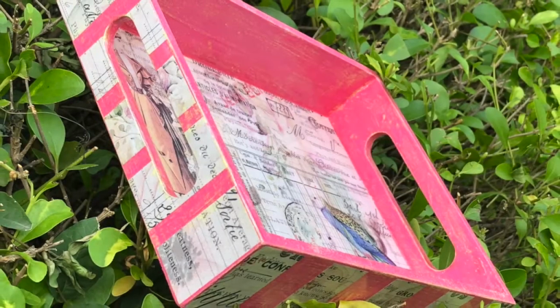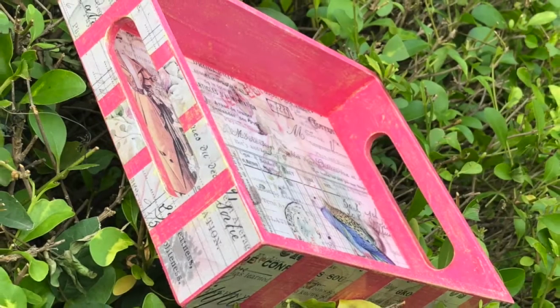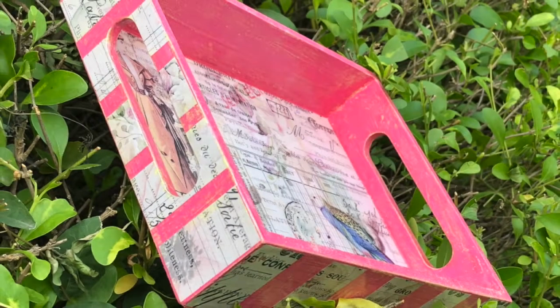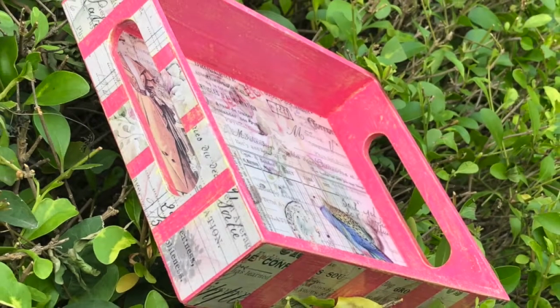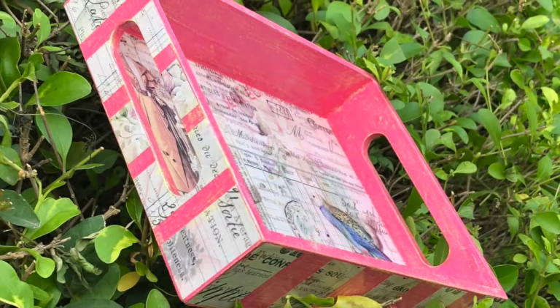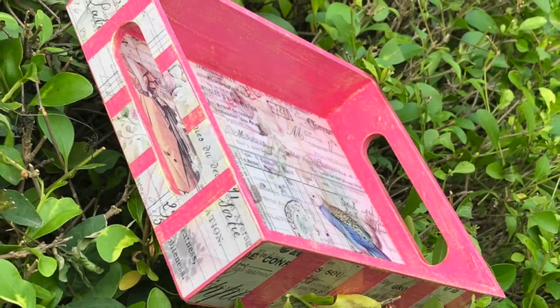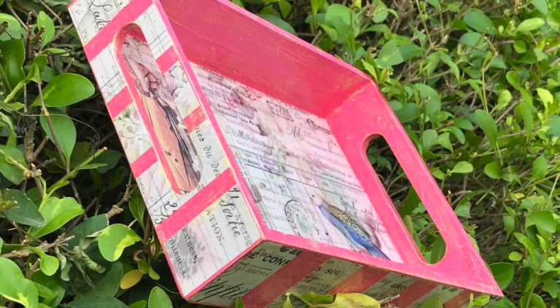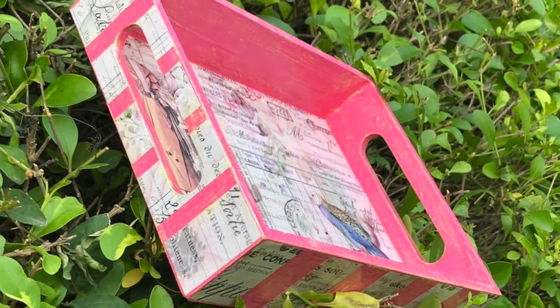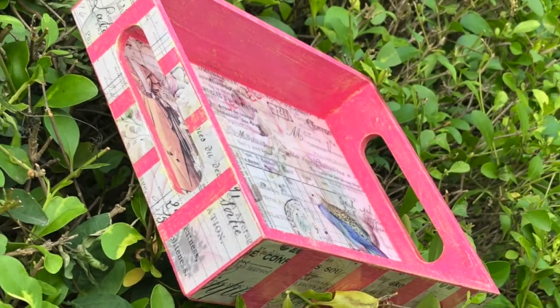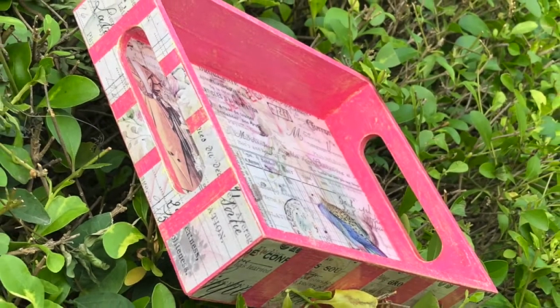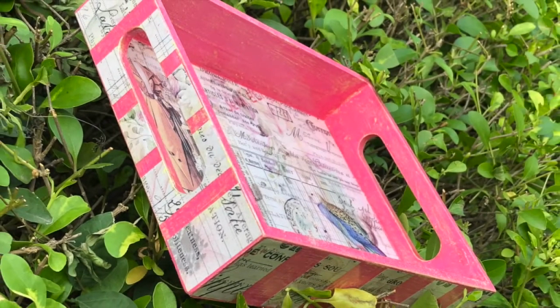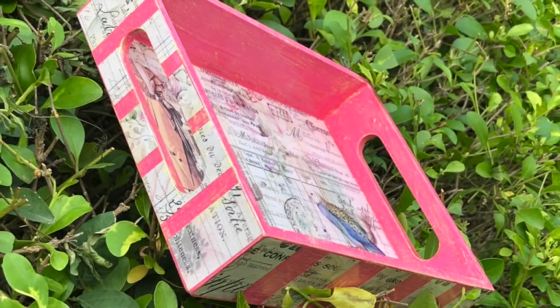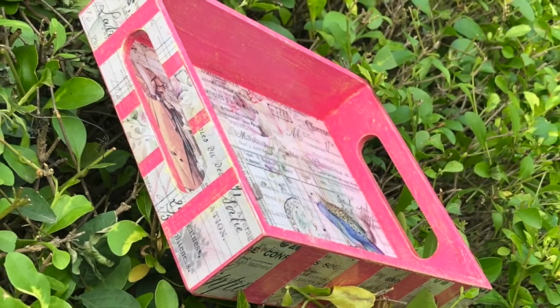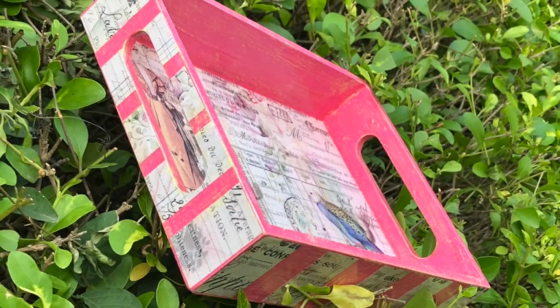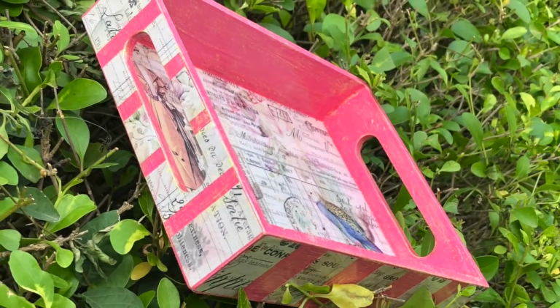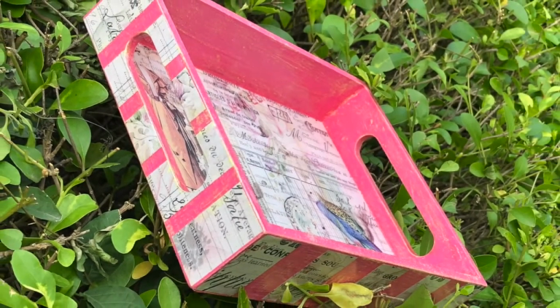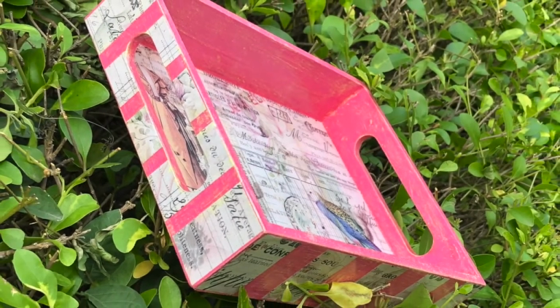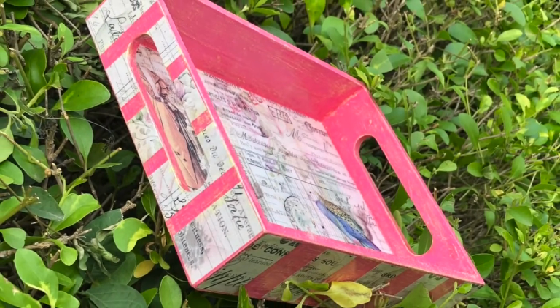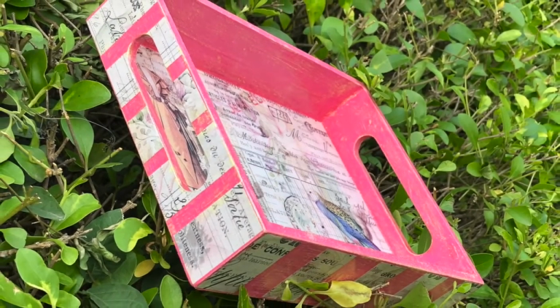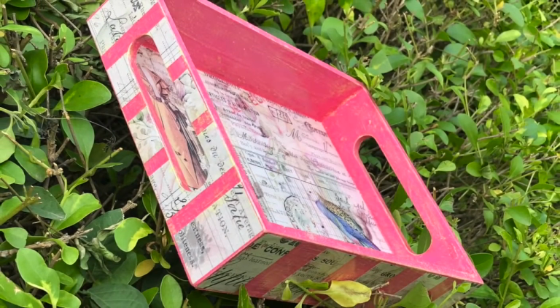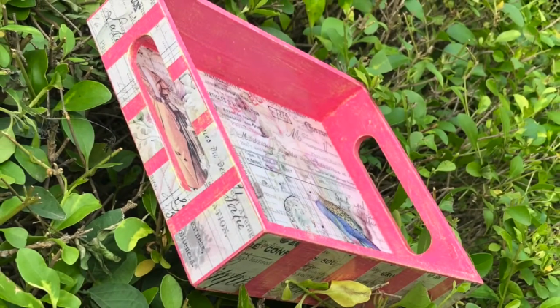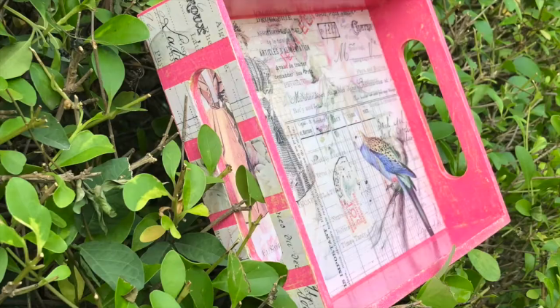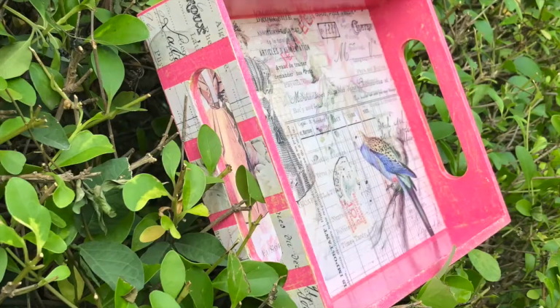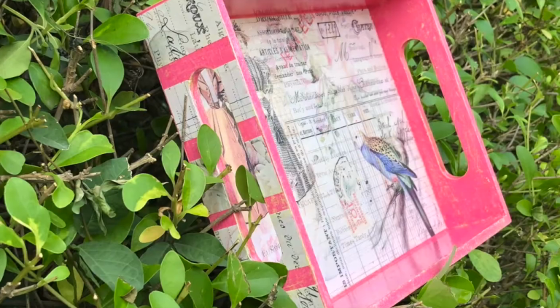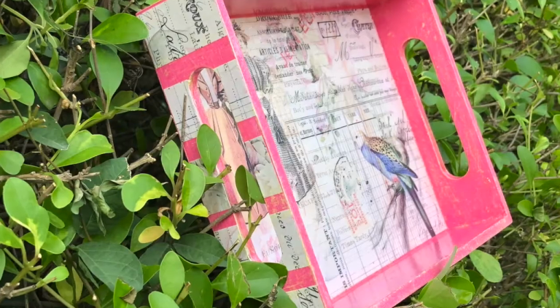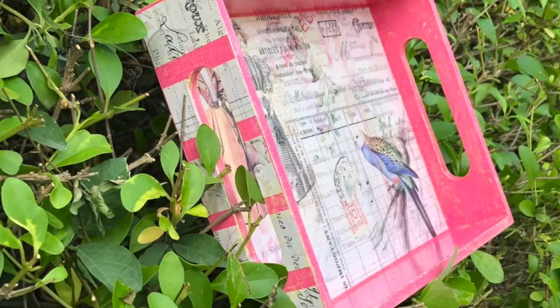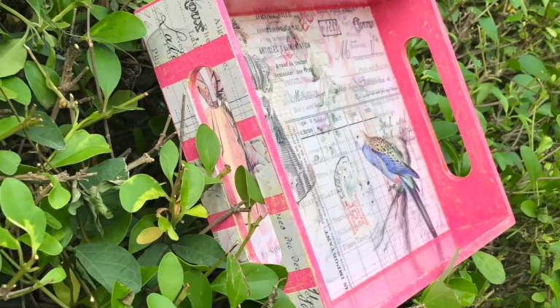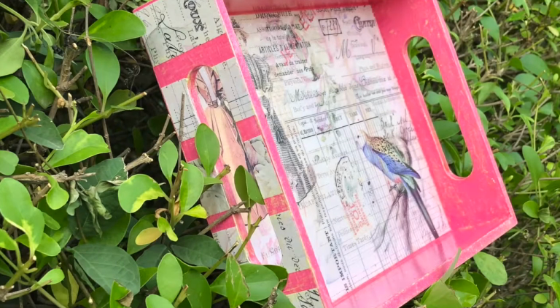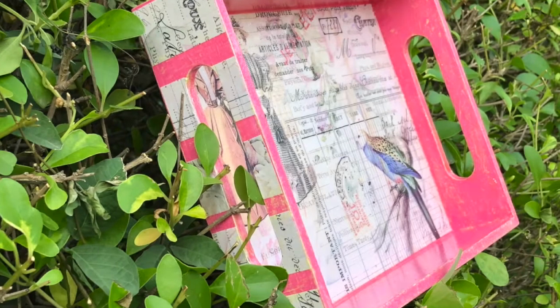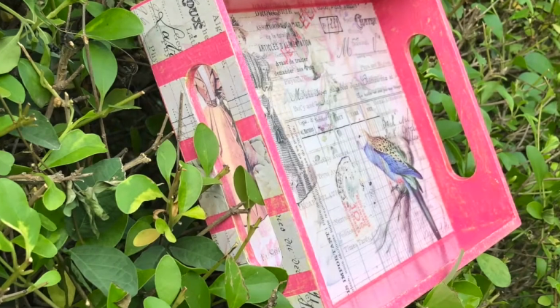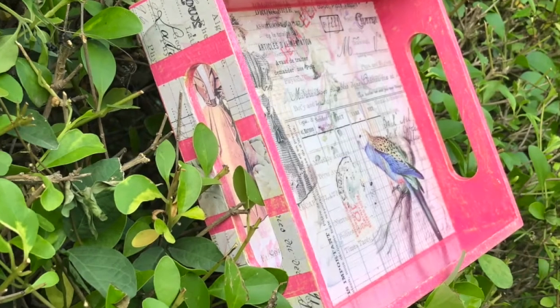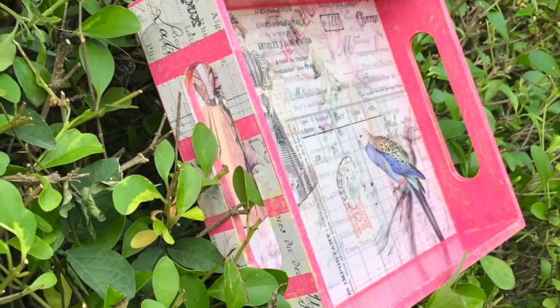The tray is ready! I hope I've inspired you. Thank you for stopping by — do leave me comments and suggestions on what you'd like to learn. Thank you, bye bye!